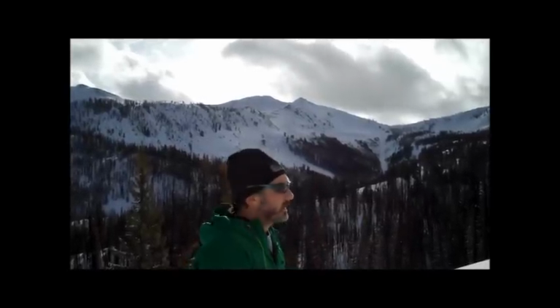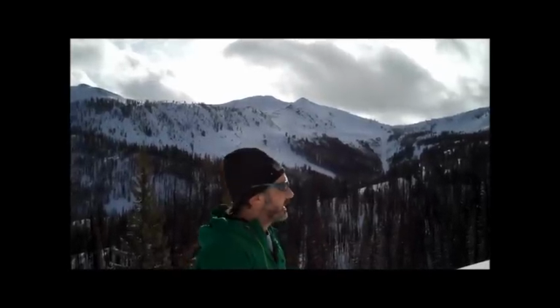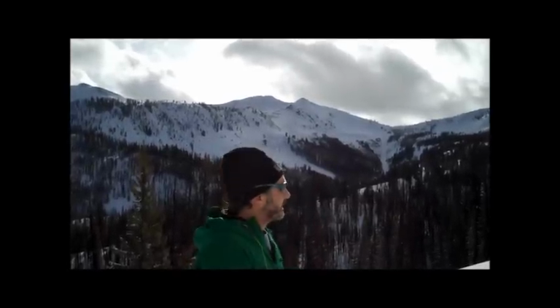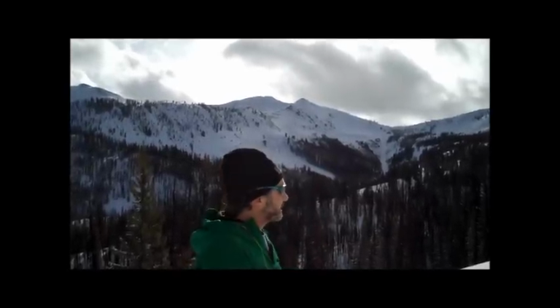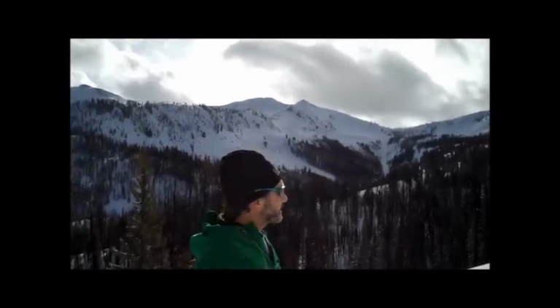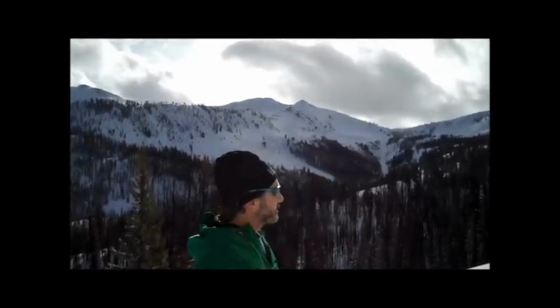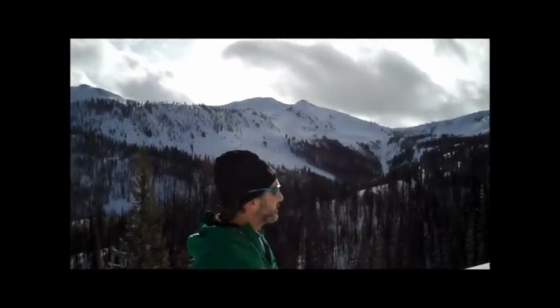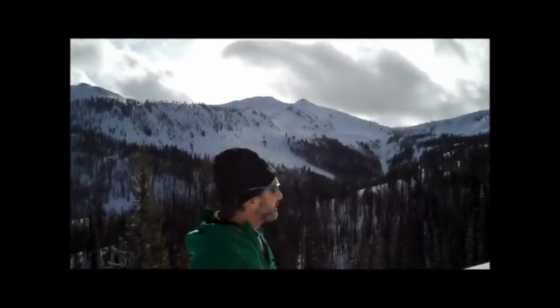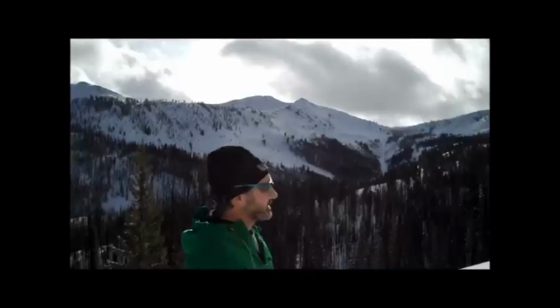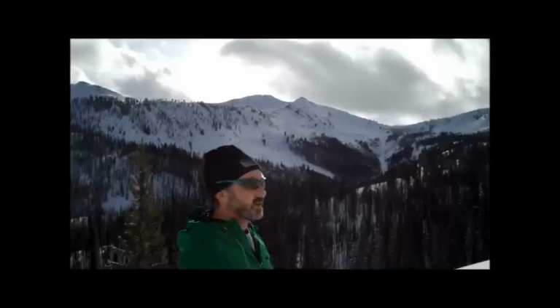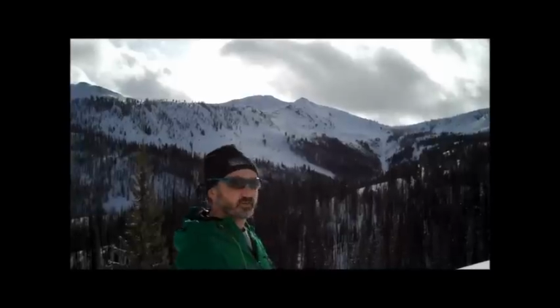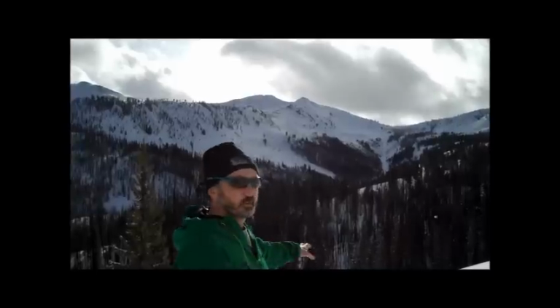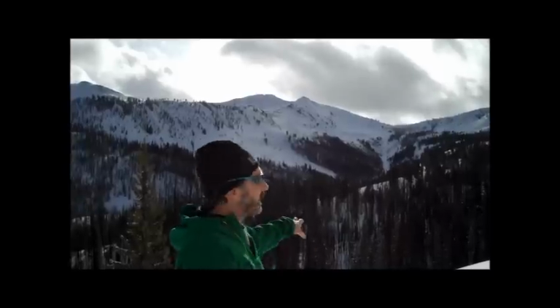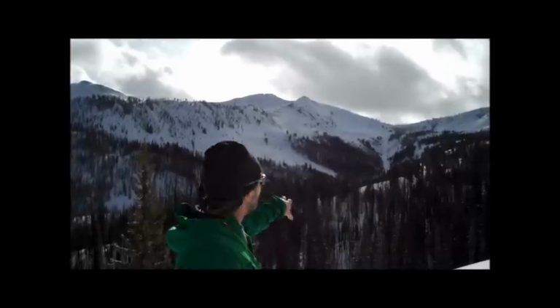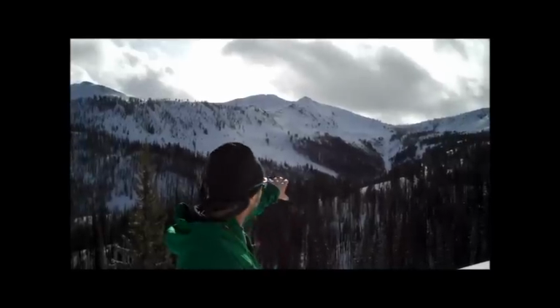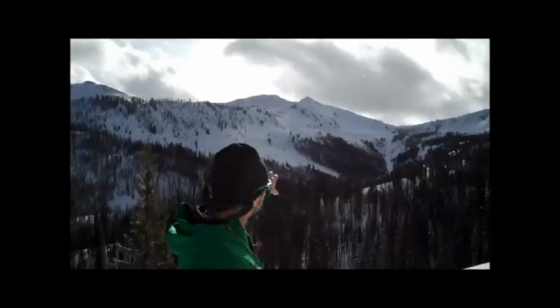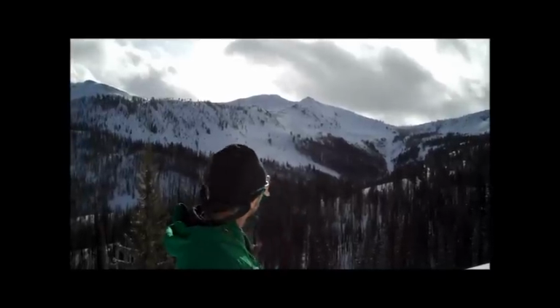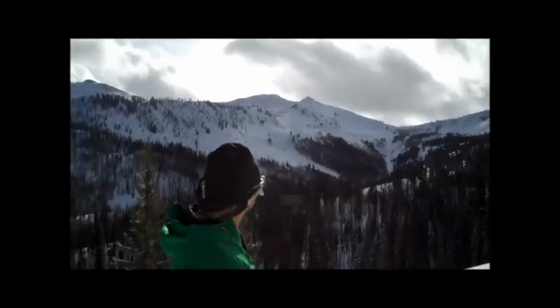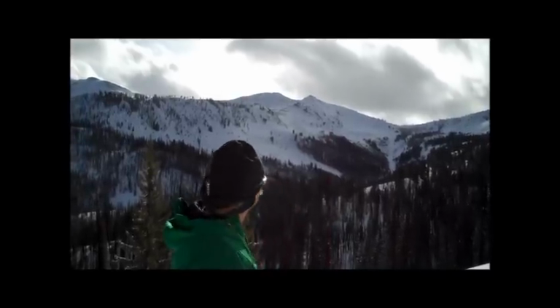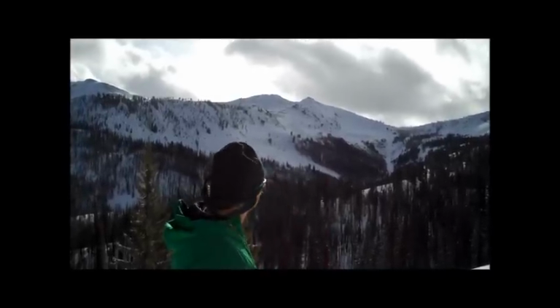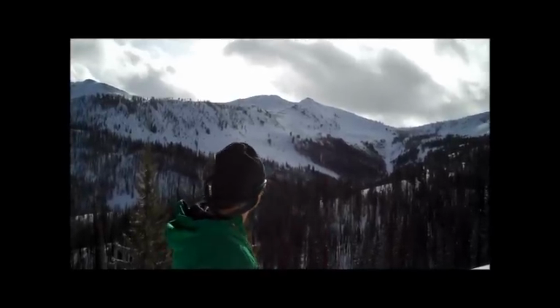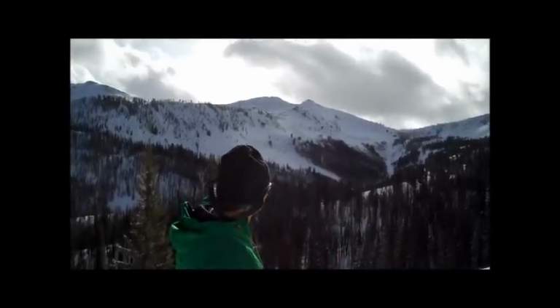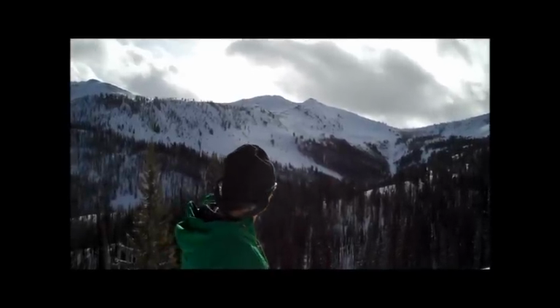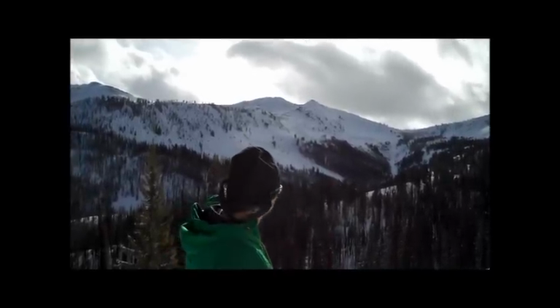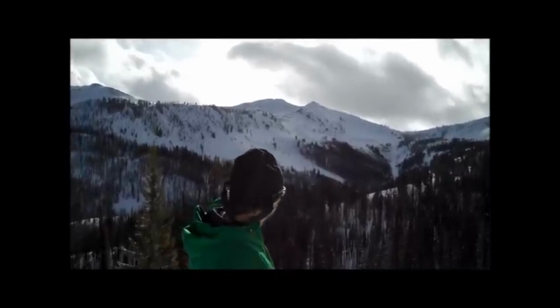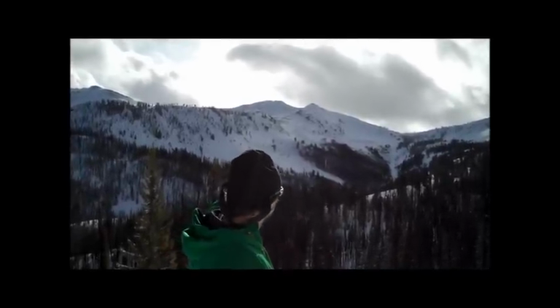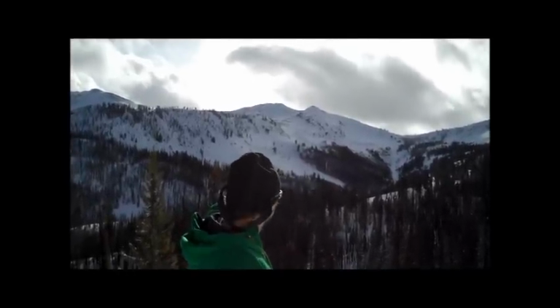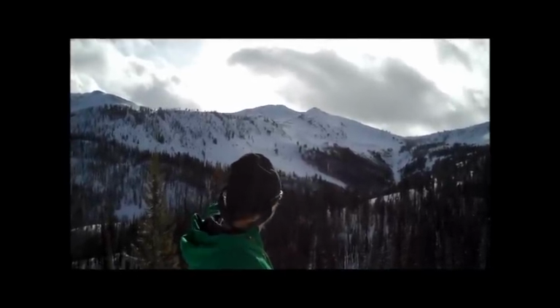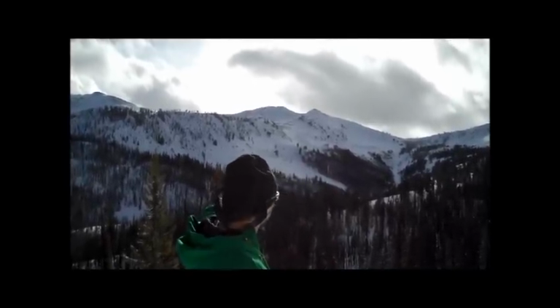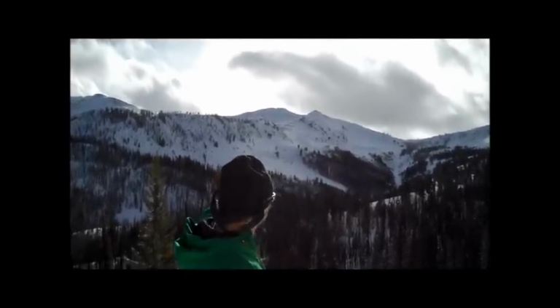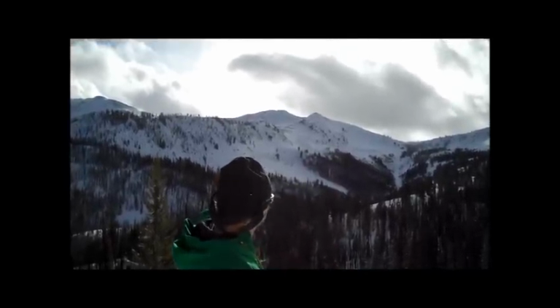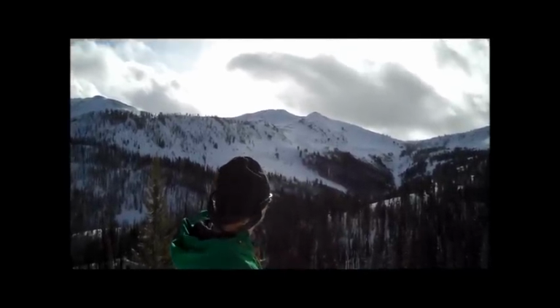It was actually pretty breezy today. If you look behind me, you can see the wind blowing. You'll probably be able to hear it in a little bit here.